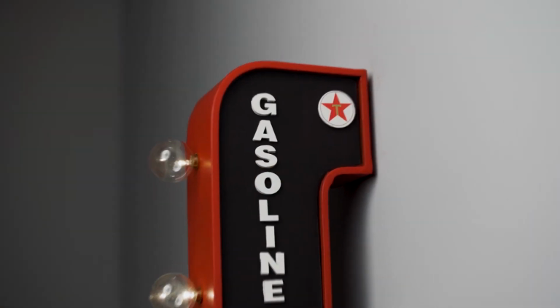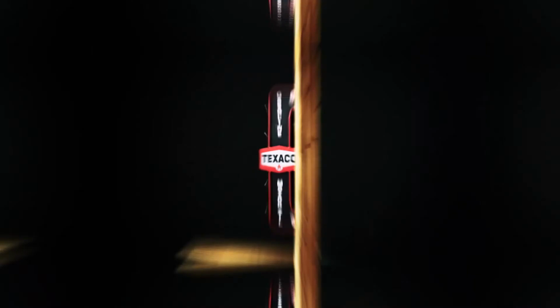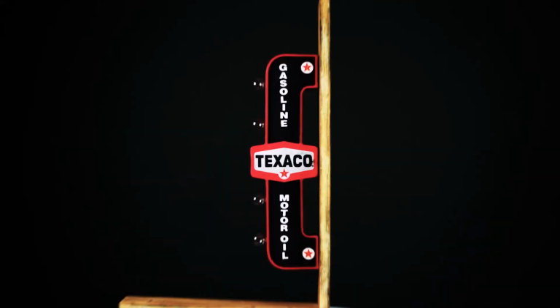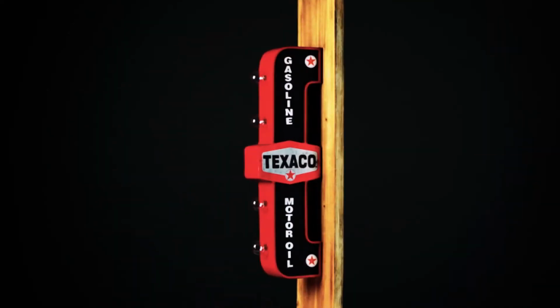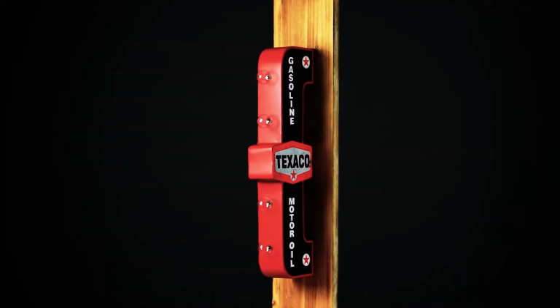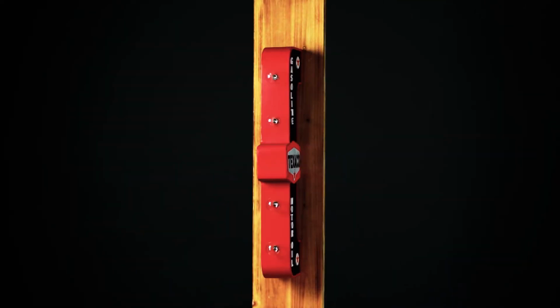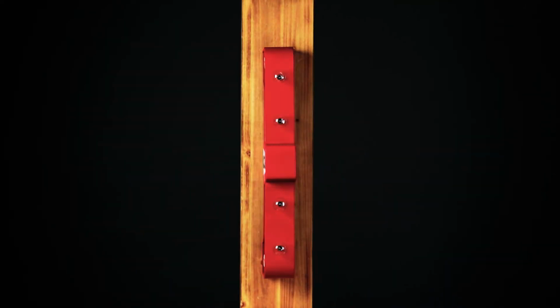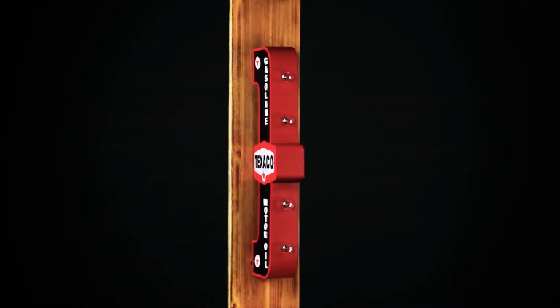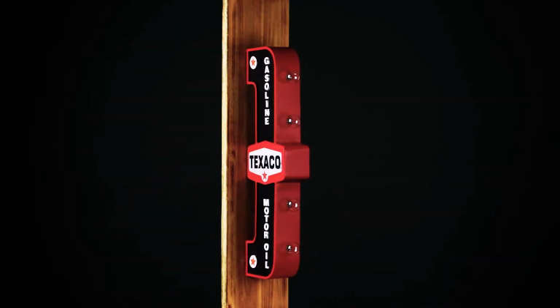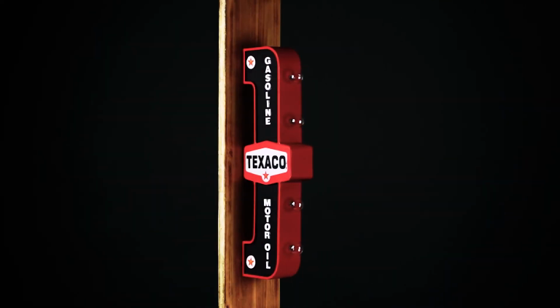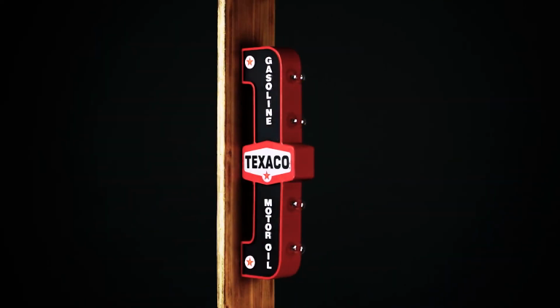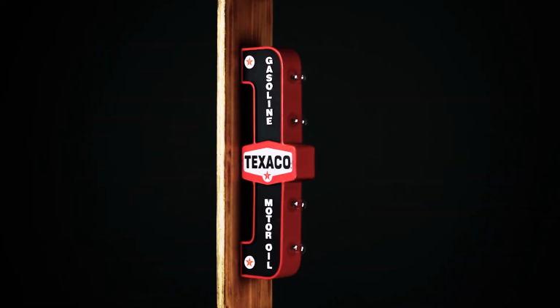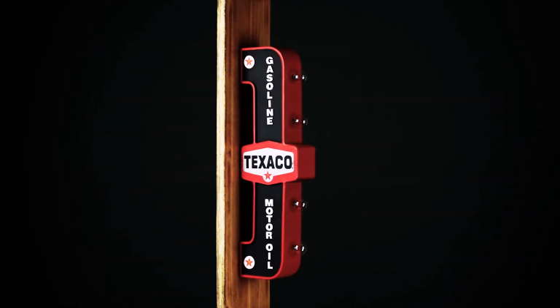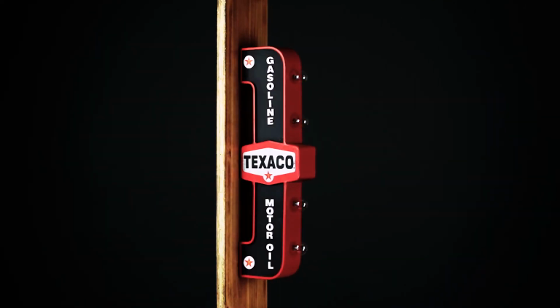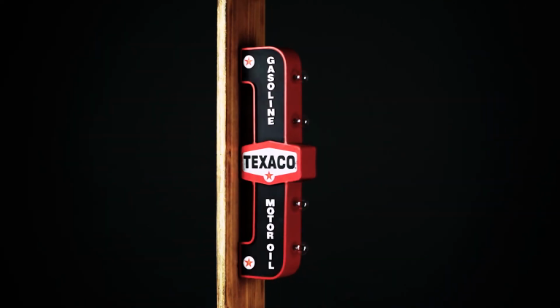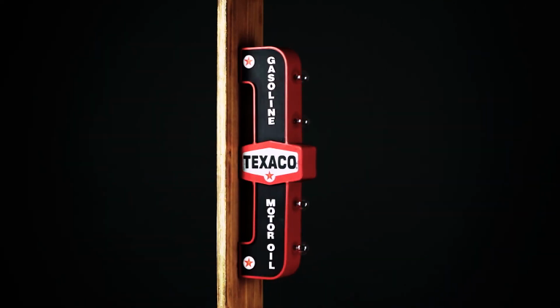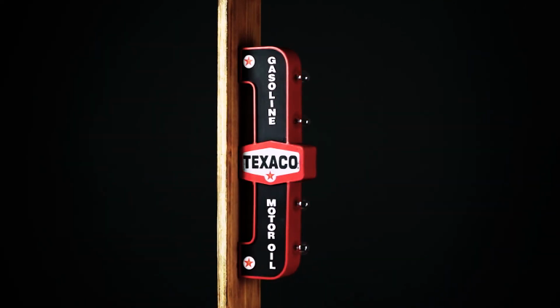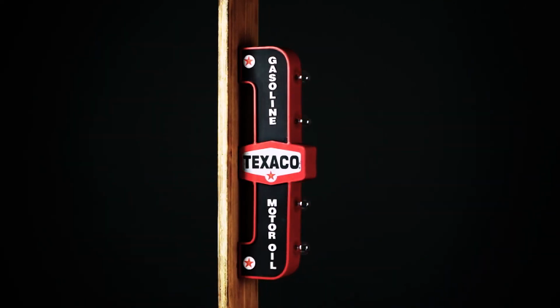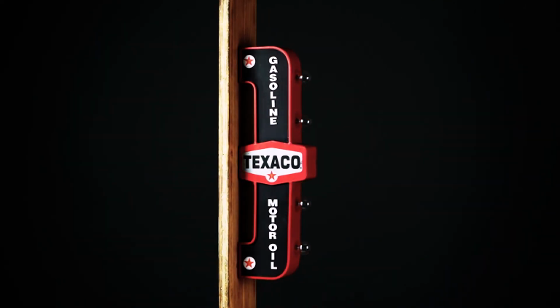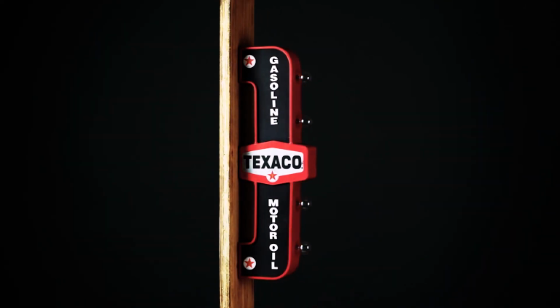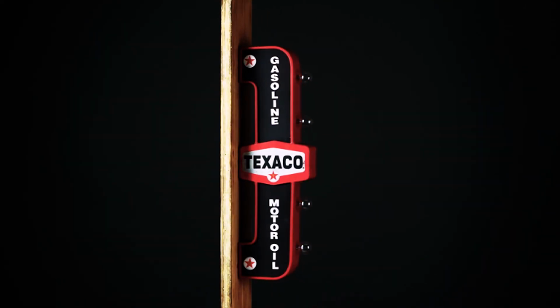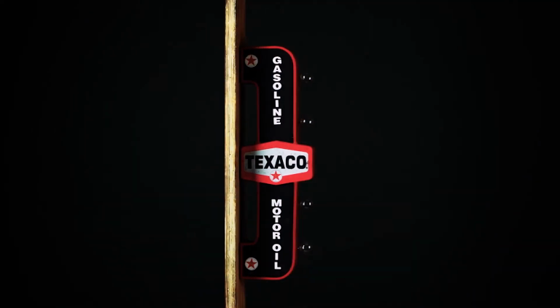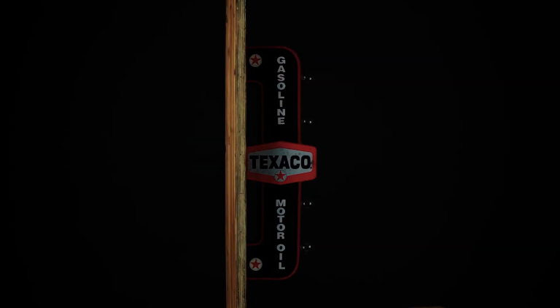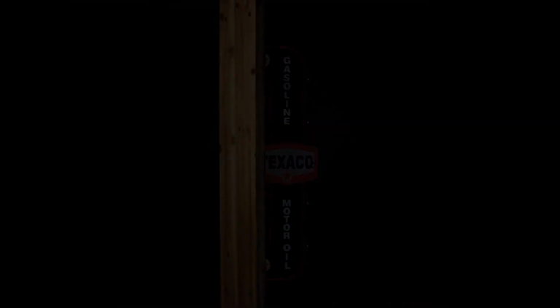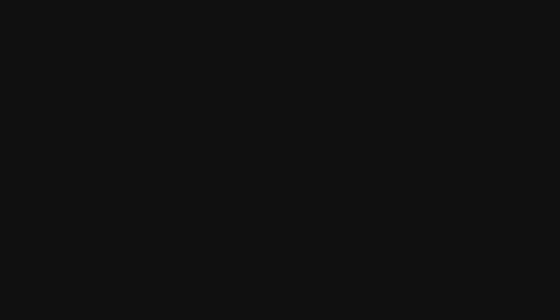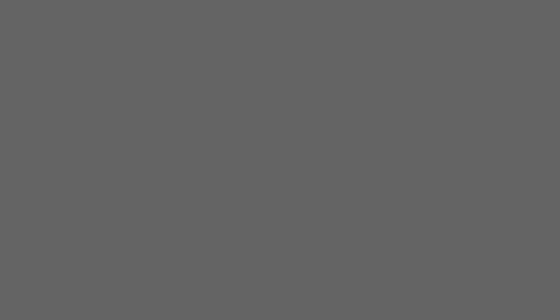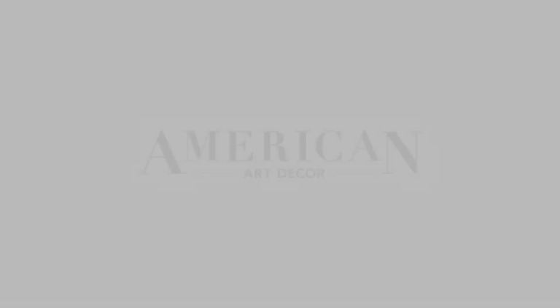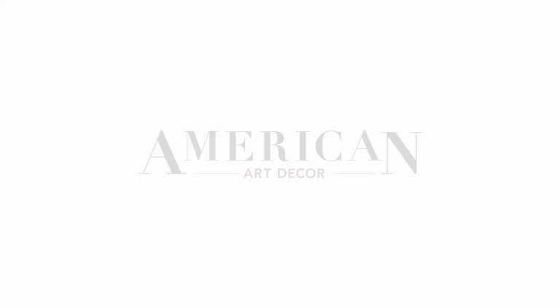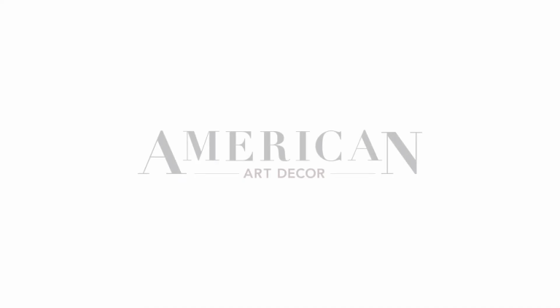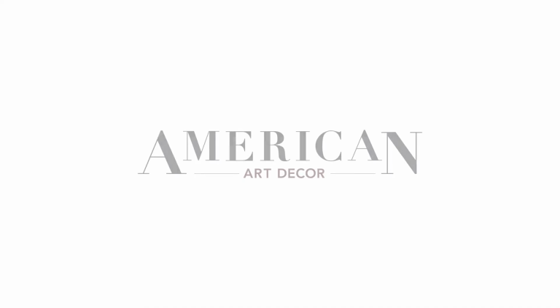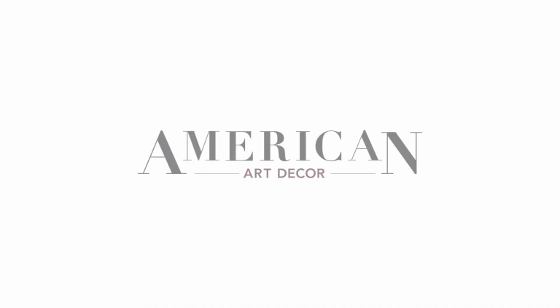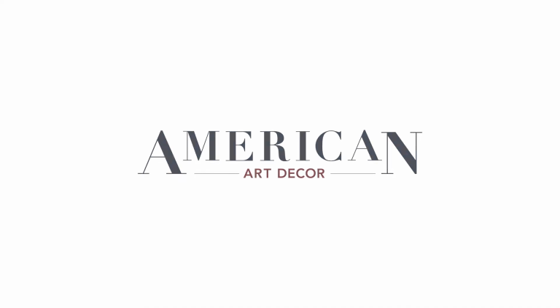Check out our entire line of vintage LED signs at AmericanArtDecor.com.